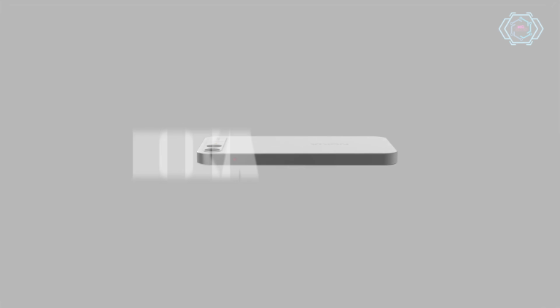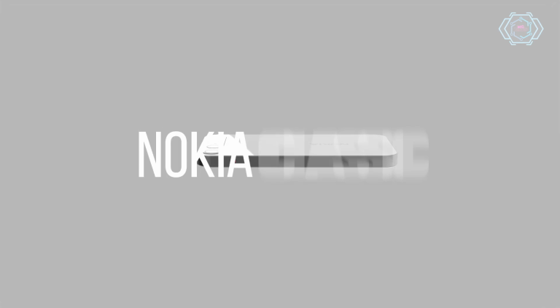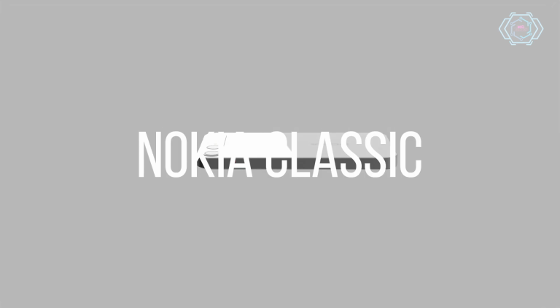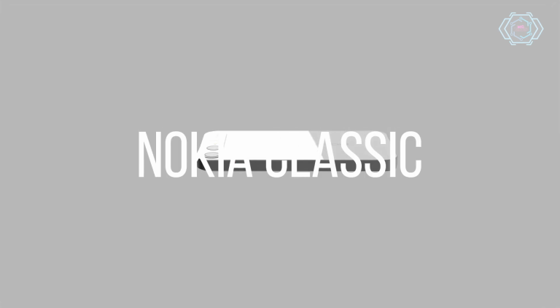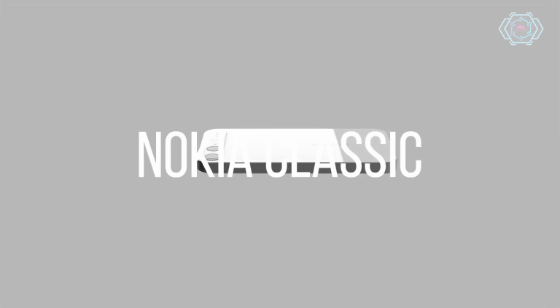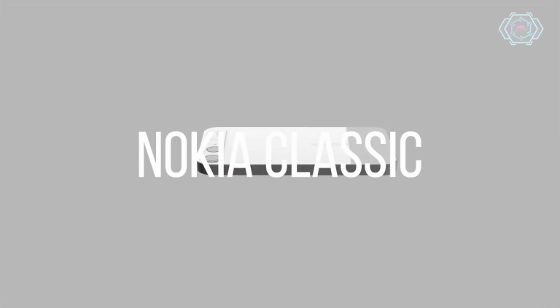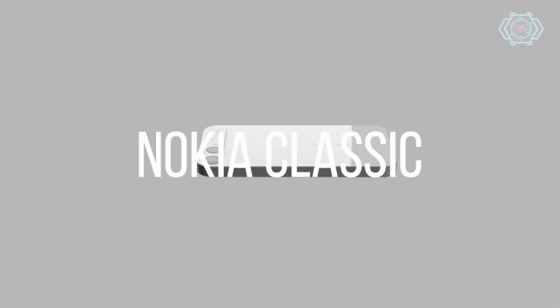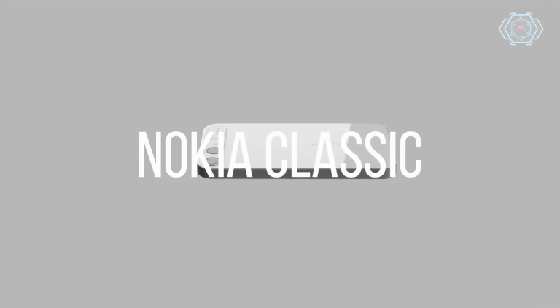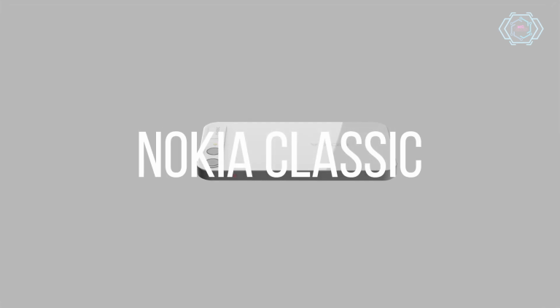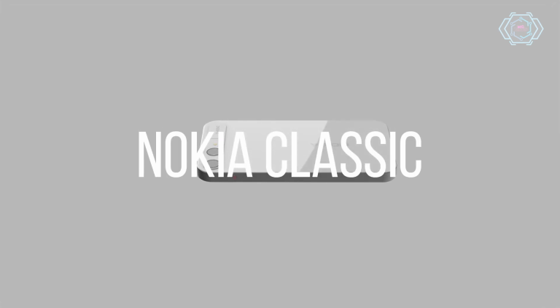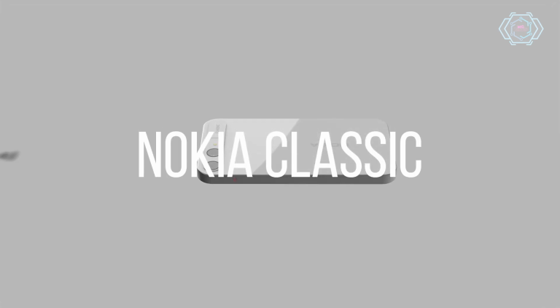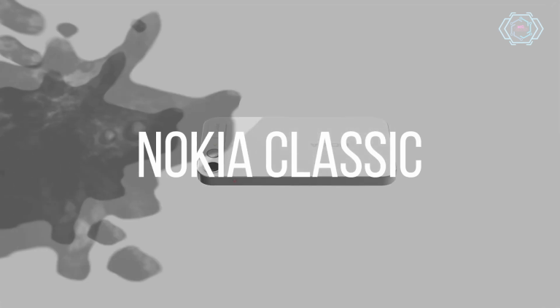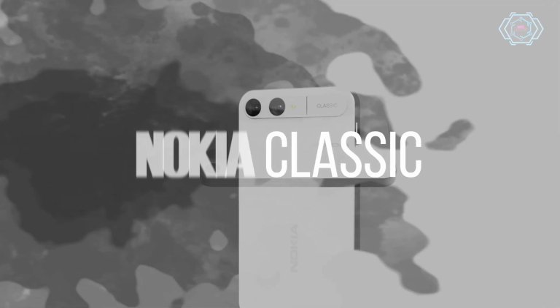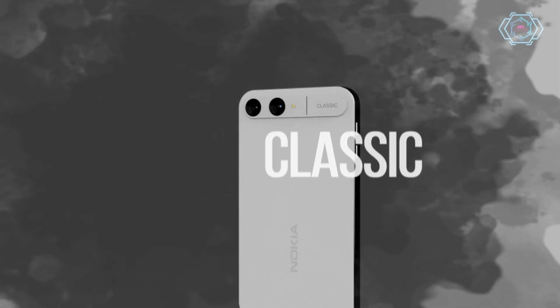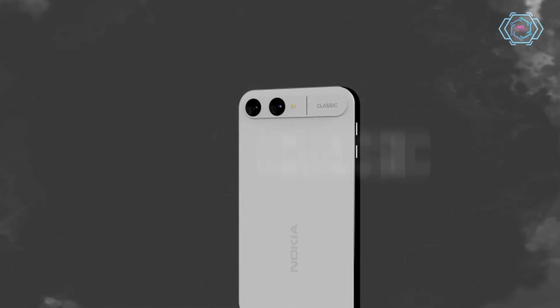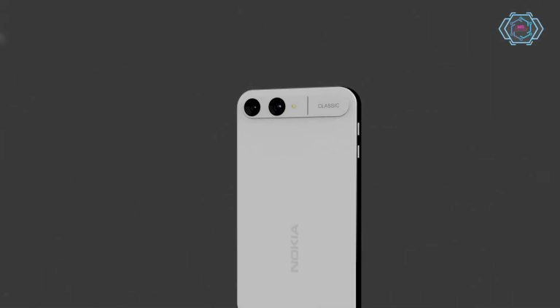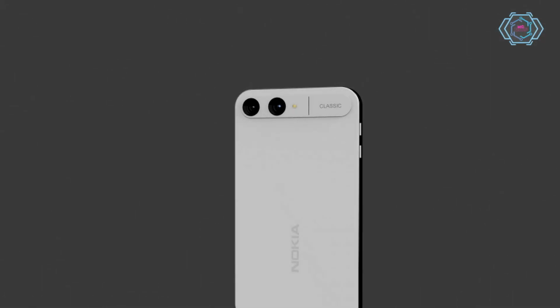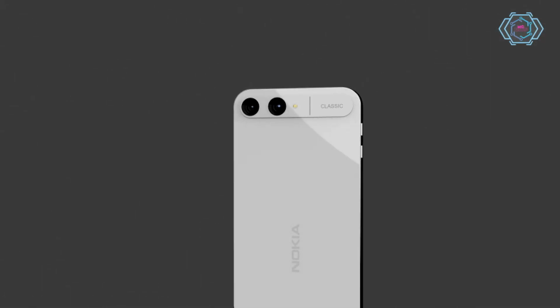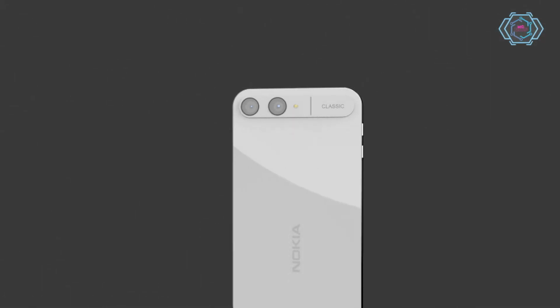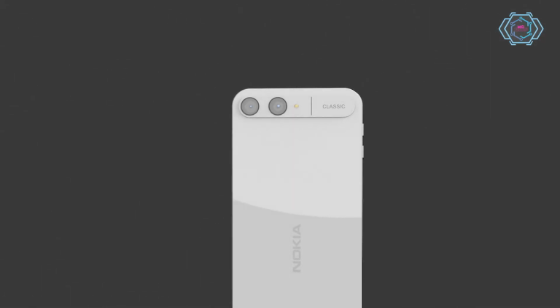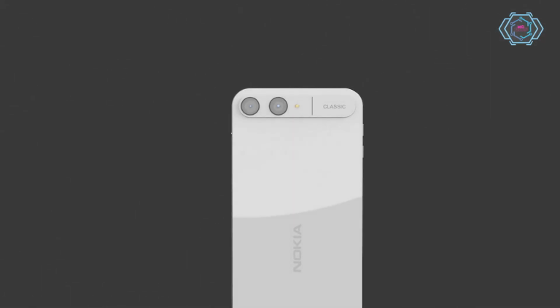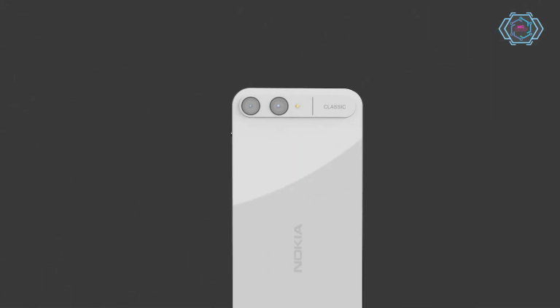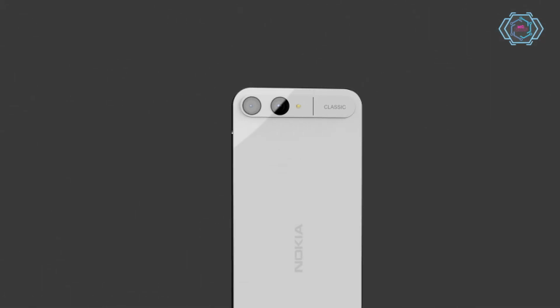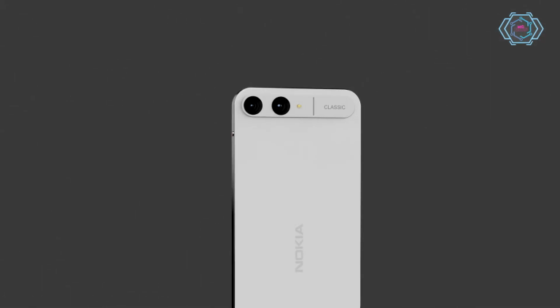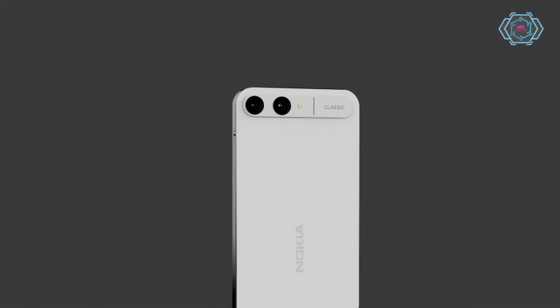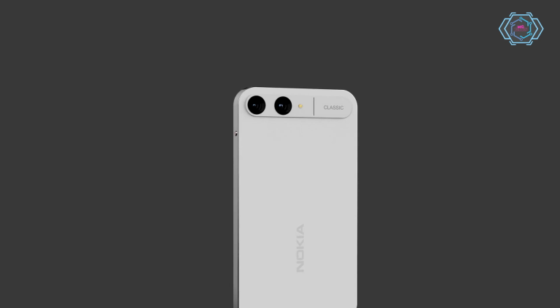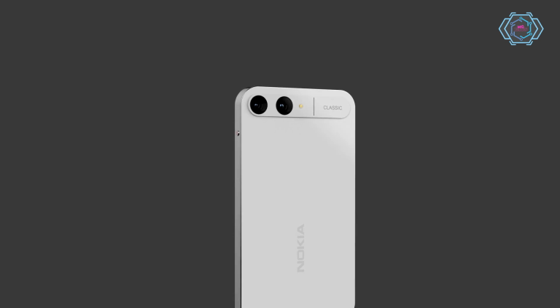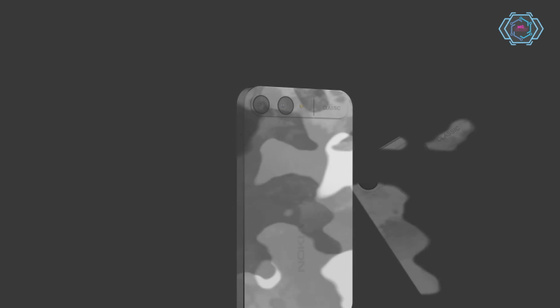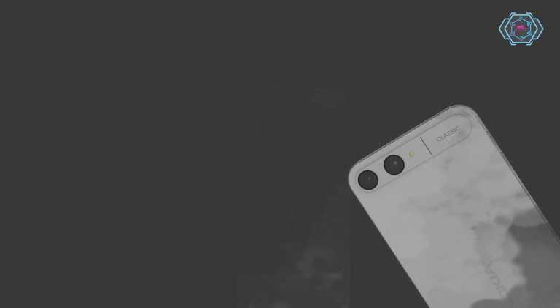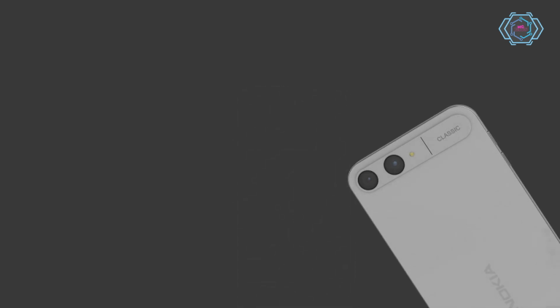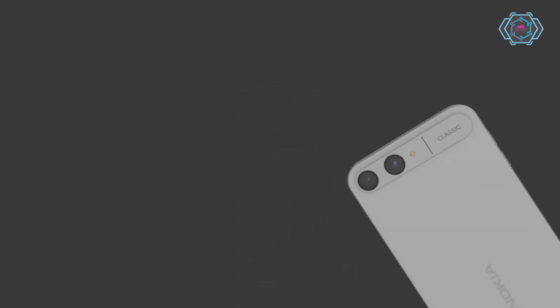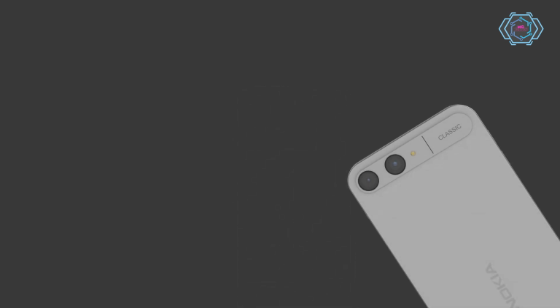Hey guys, welcome back. Today we have a Nokia classic, a new edition of Nokia smartphone. As you can see, the design looks very attractive.